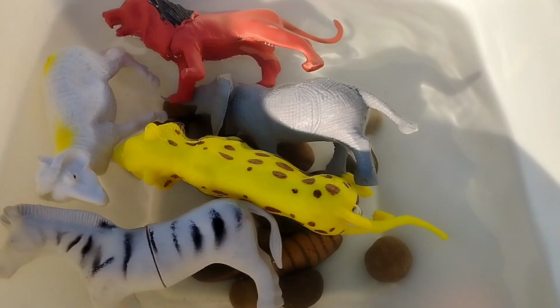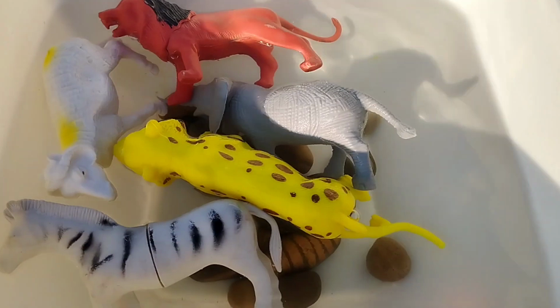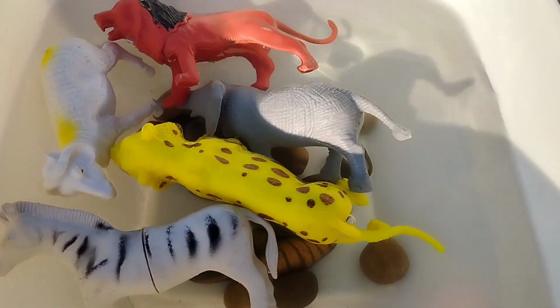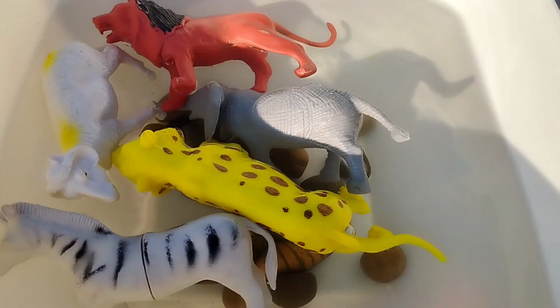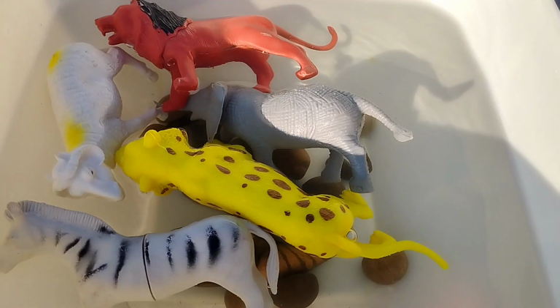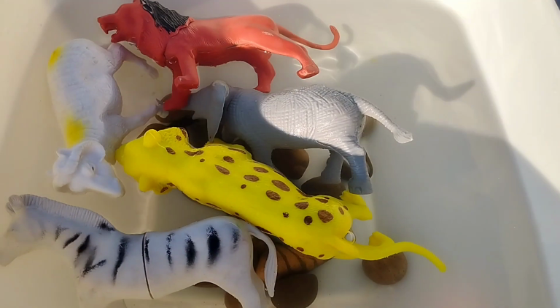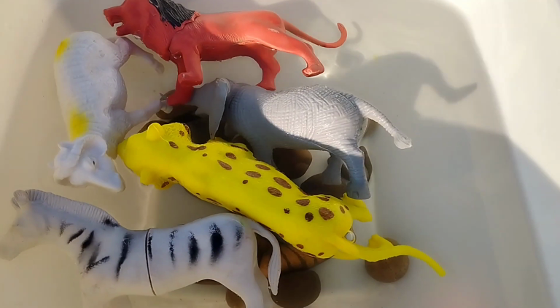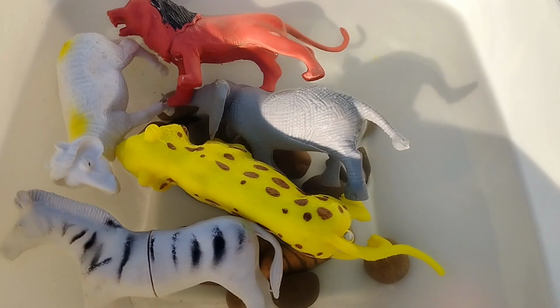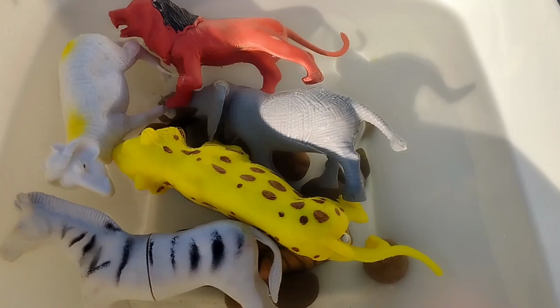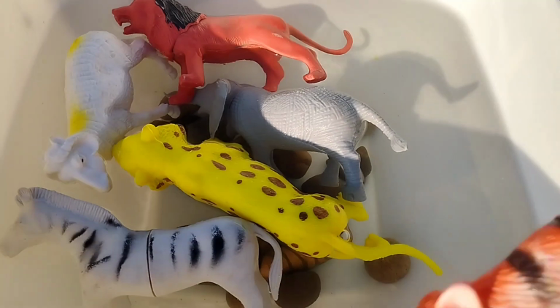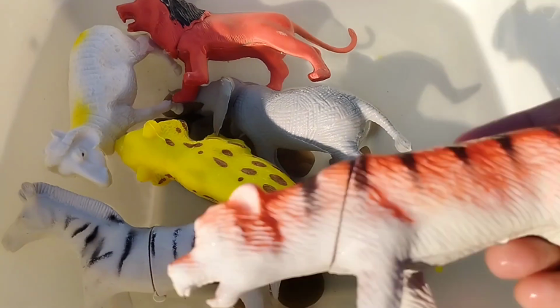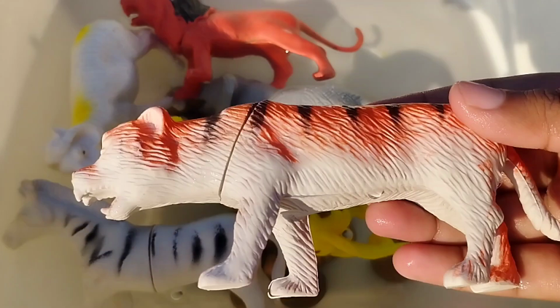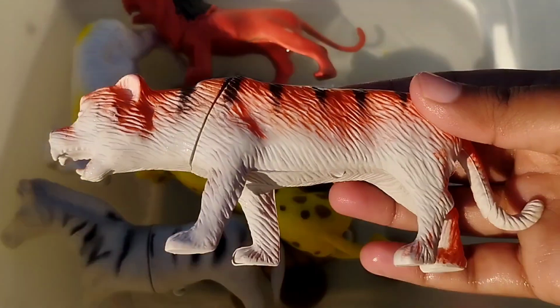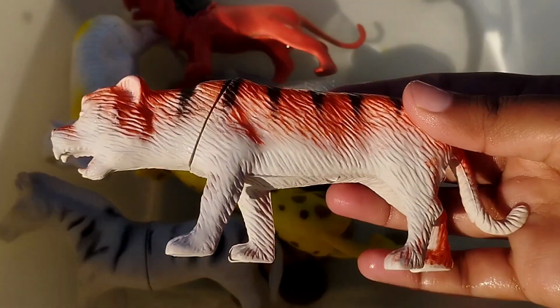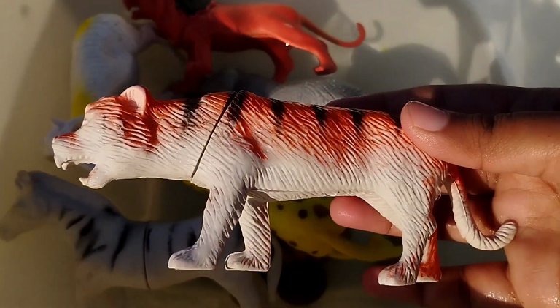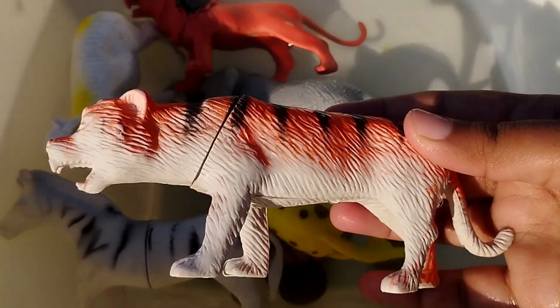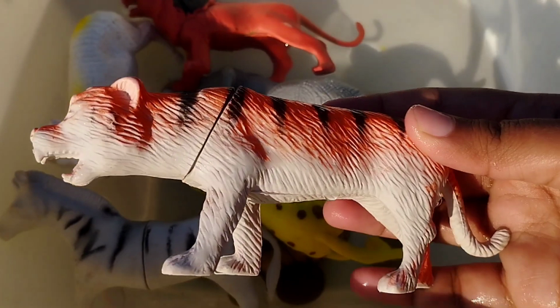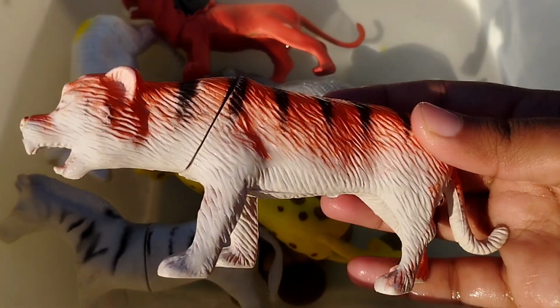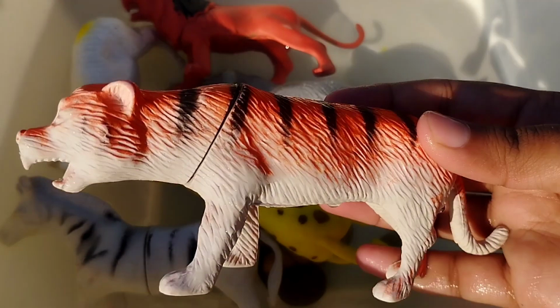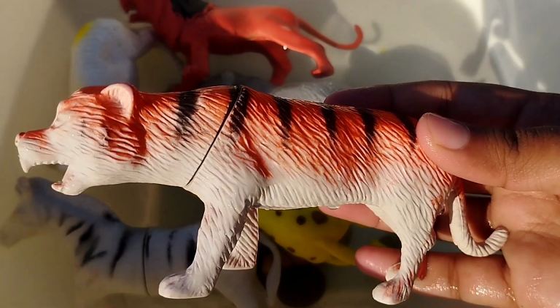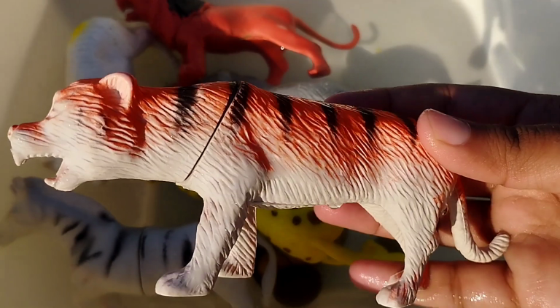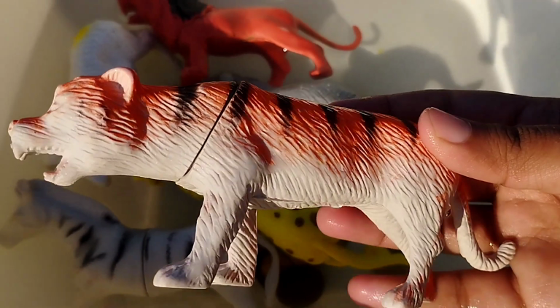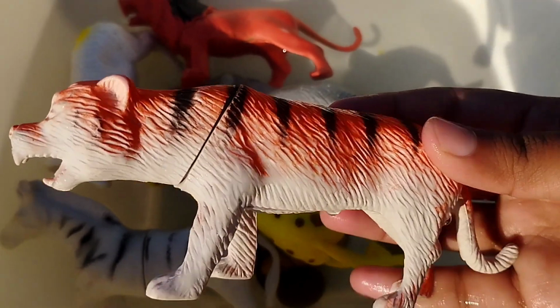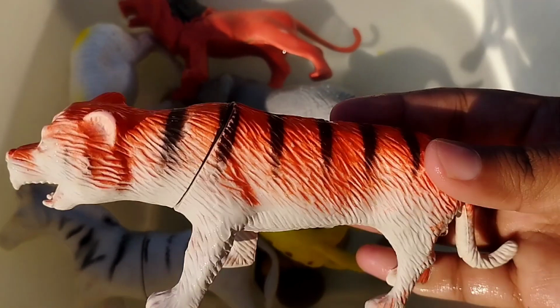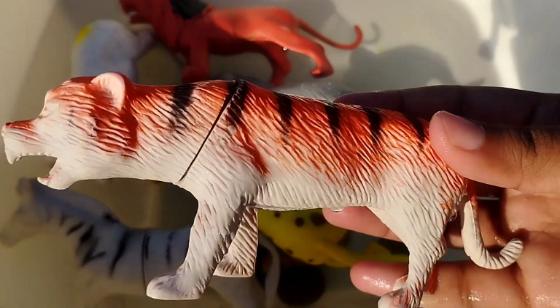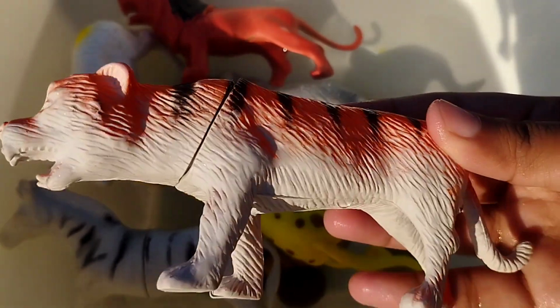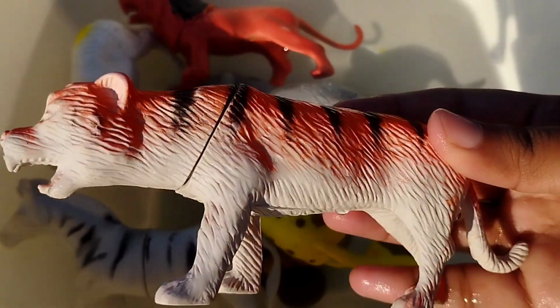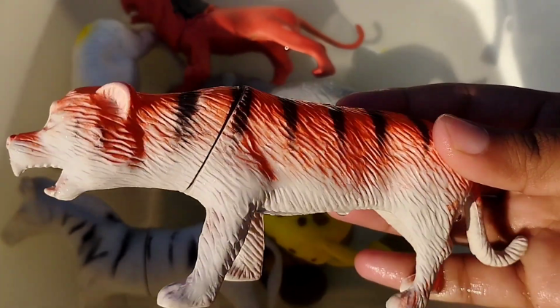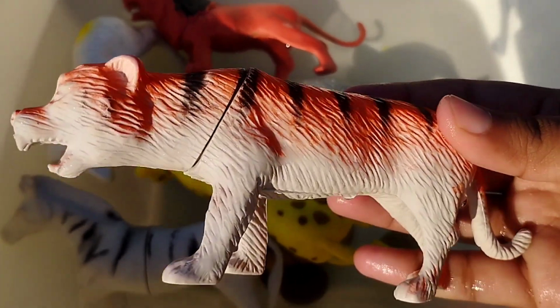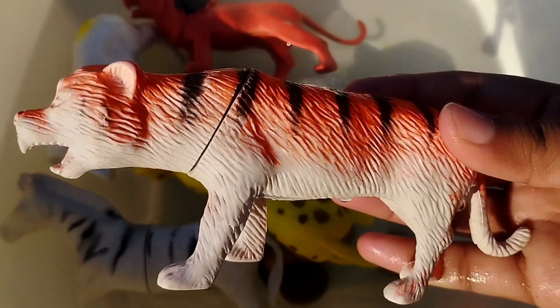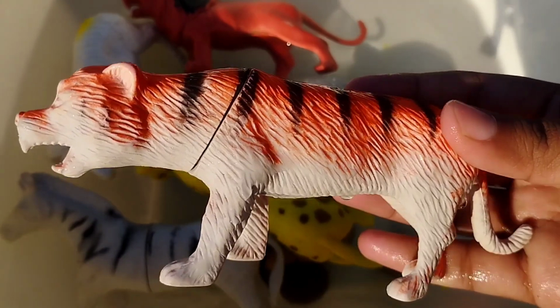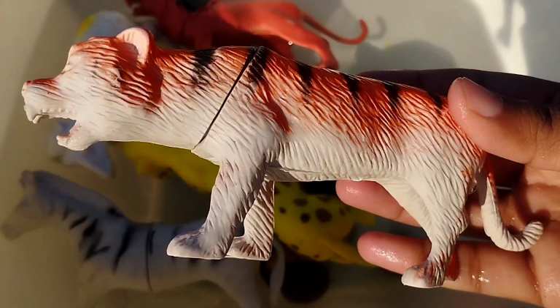The next animal is a tiger. This is a tiger.